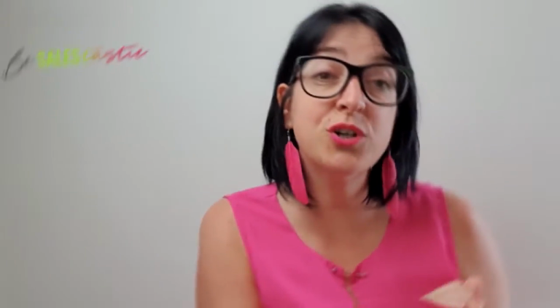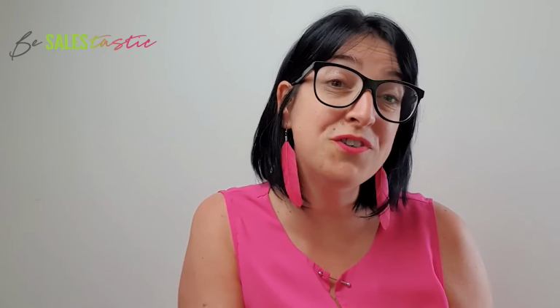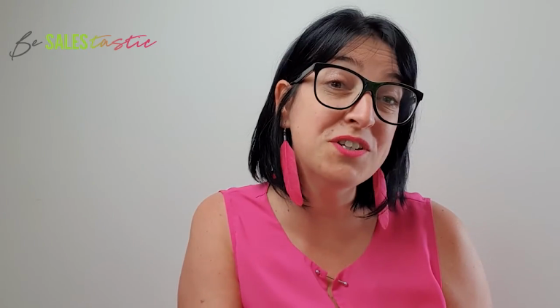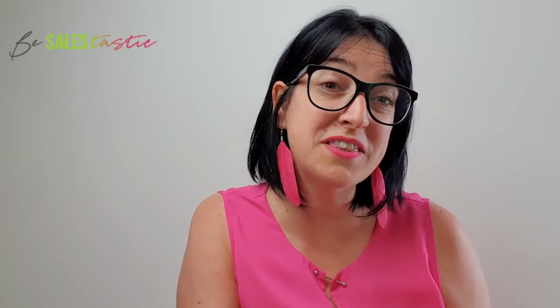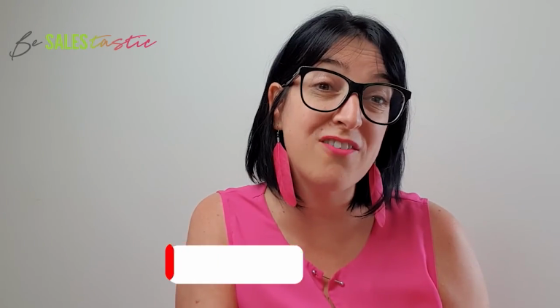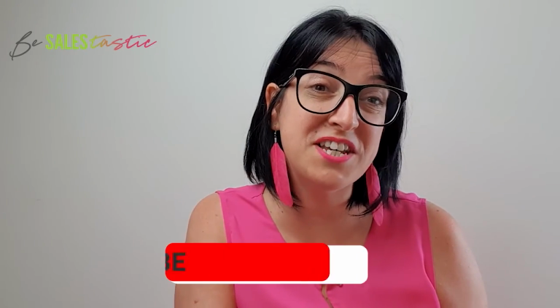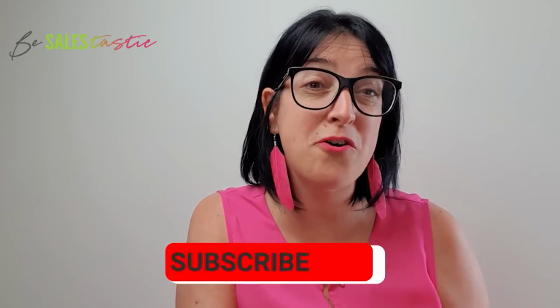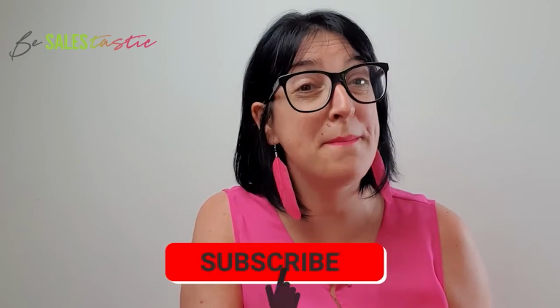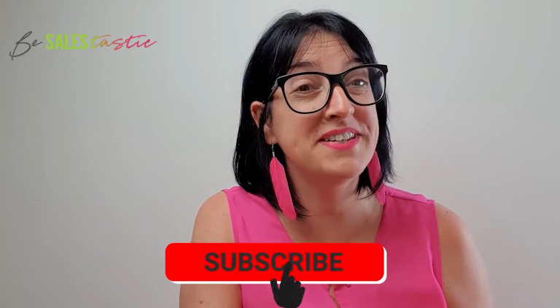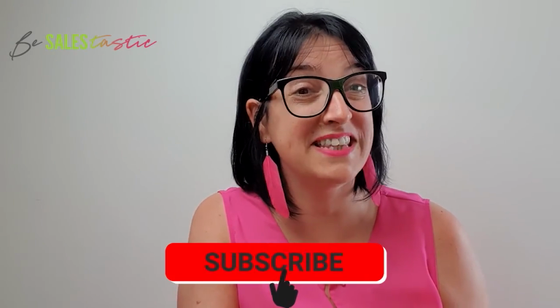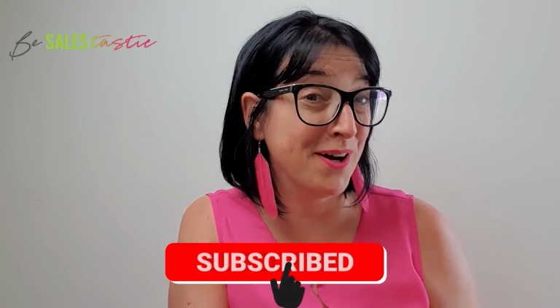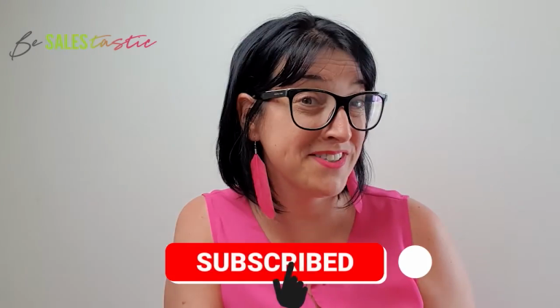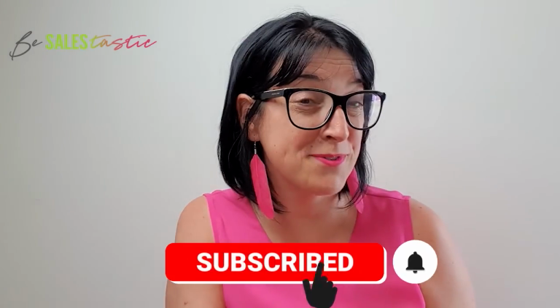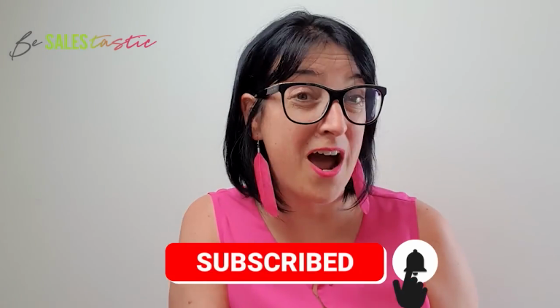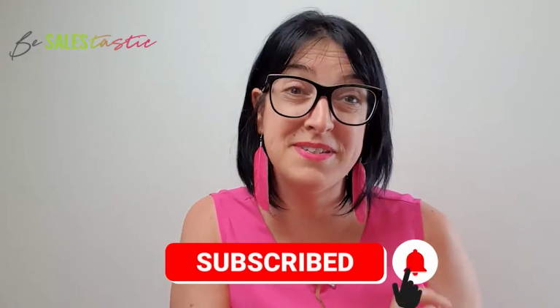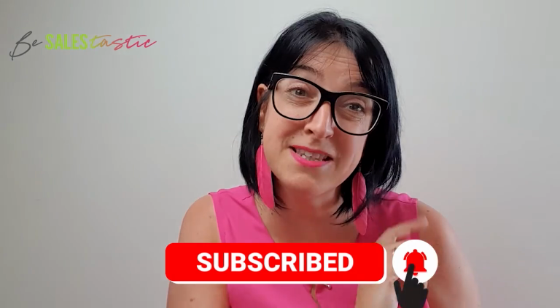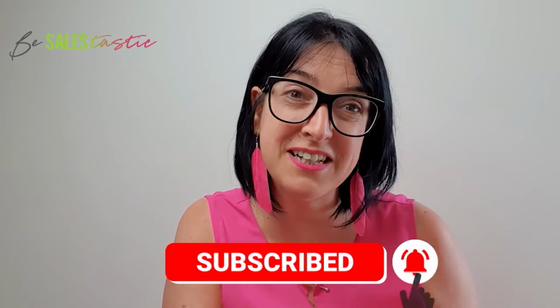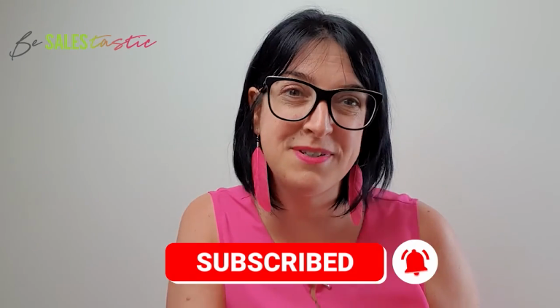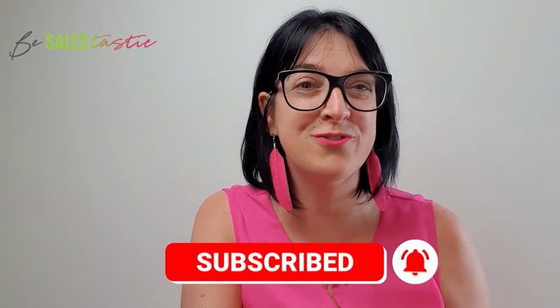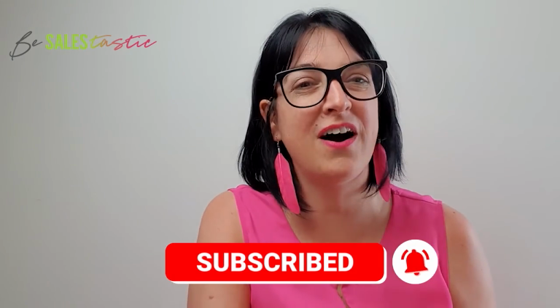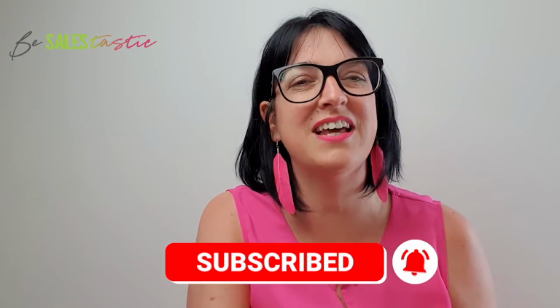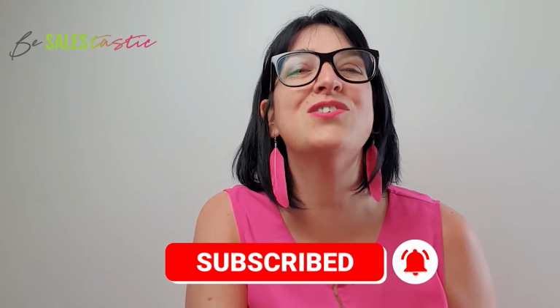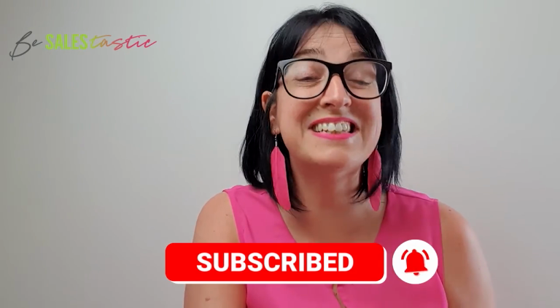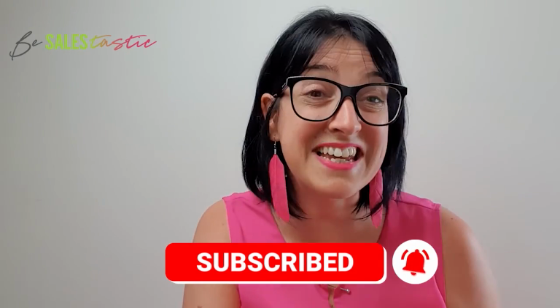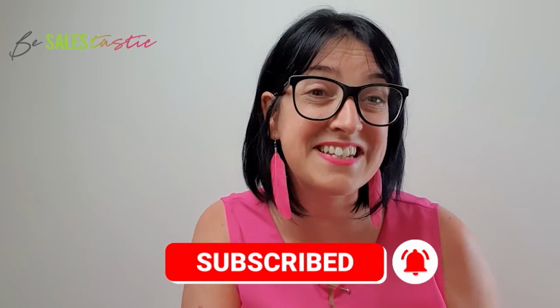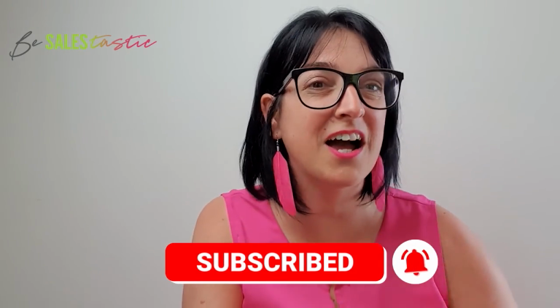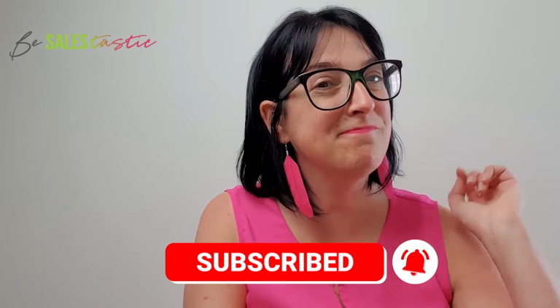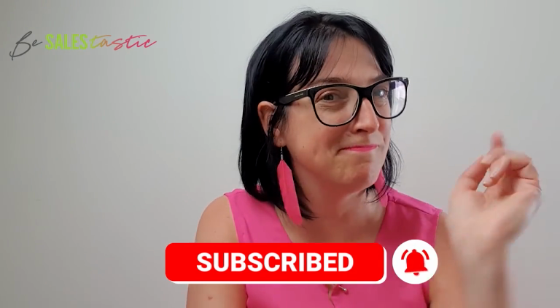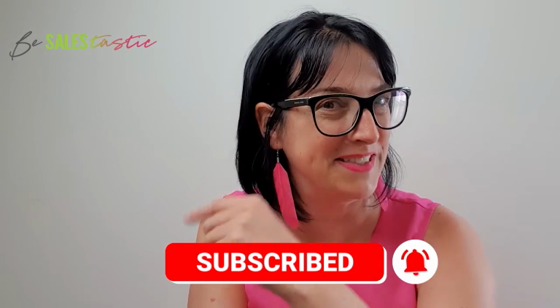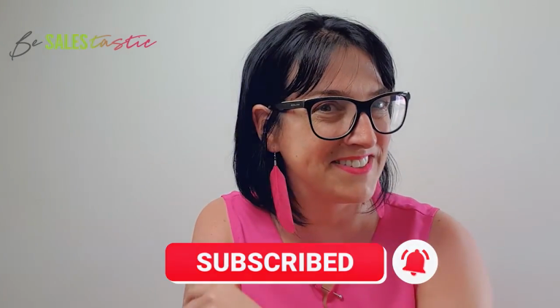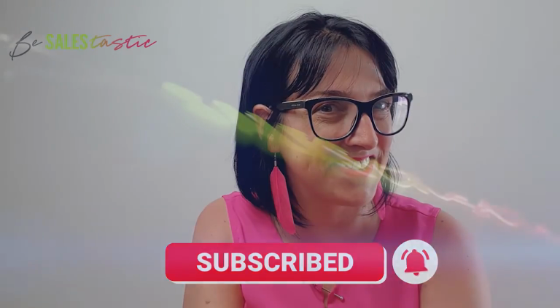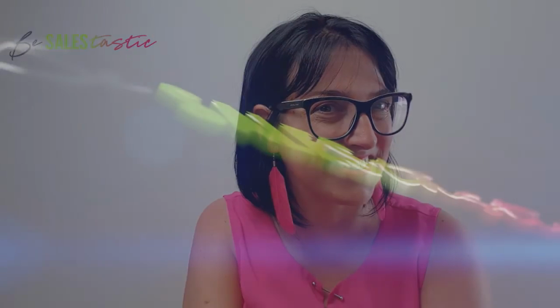If you enjoyed that video, remember to hit the button to subscribe, ding the bell to be notified, and until next time, be sales-tastic.